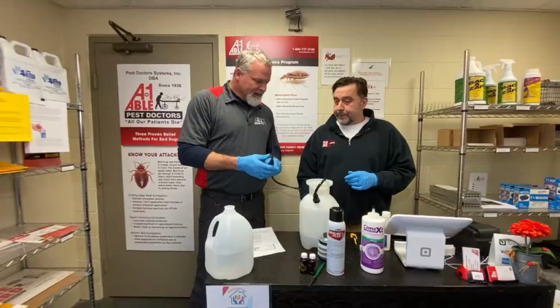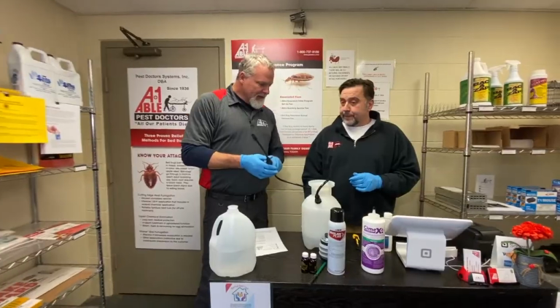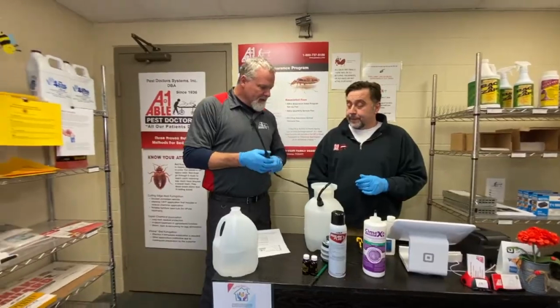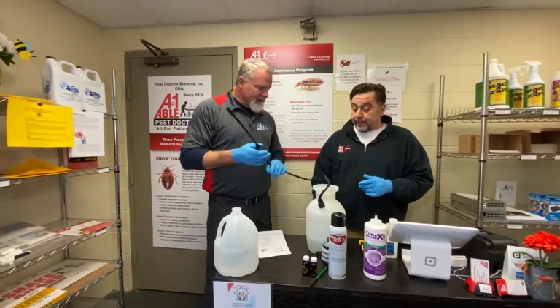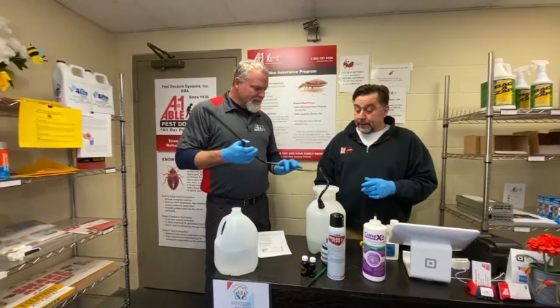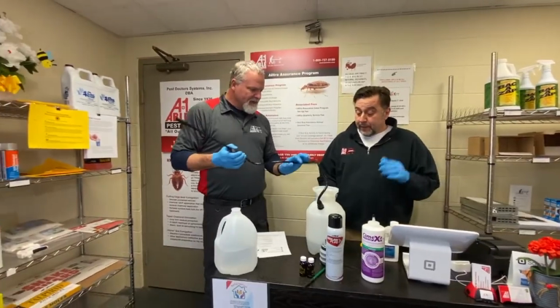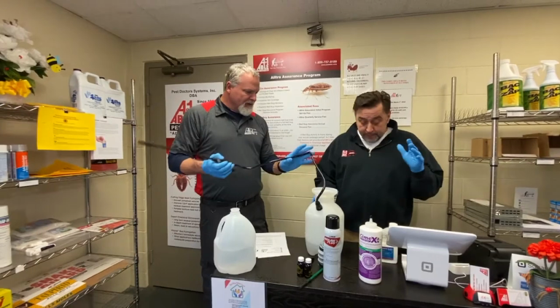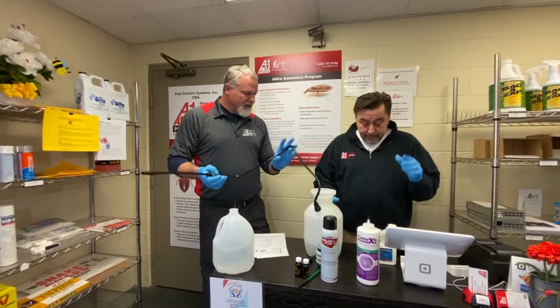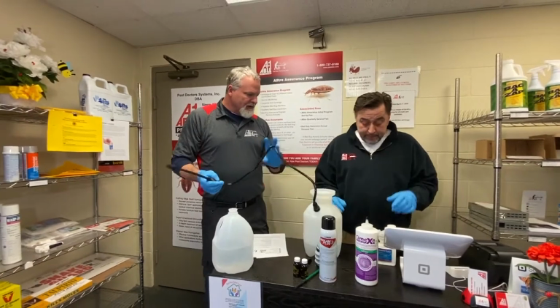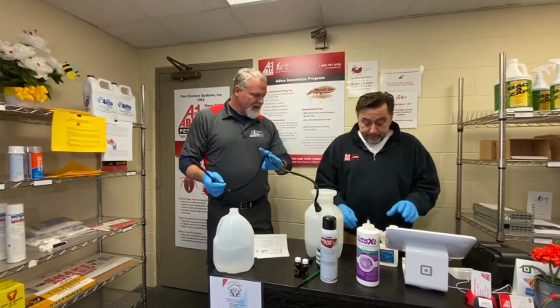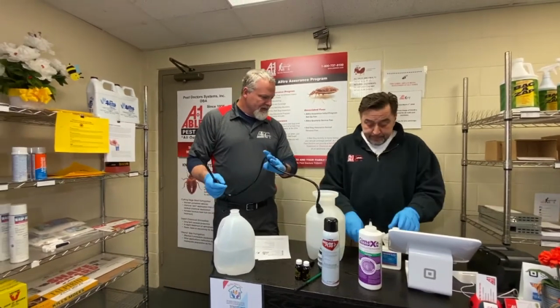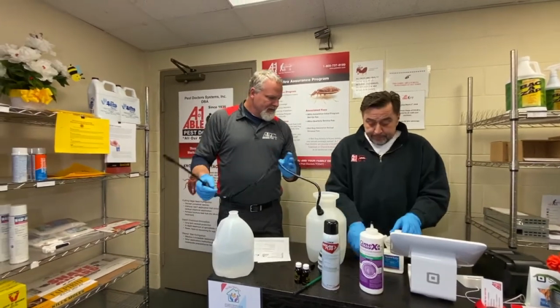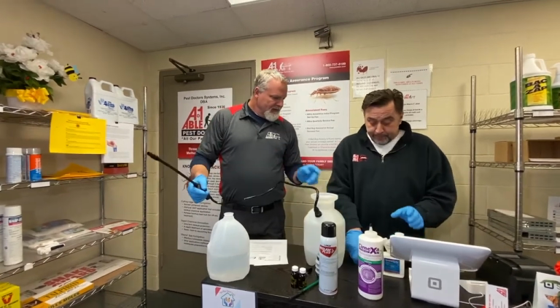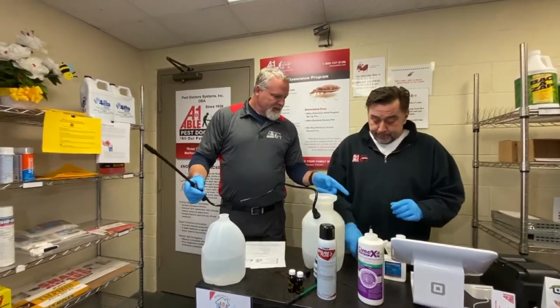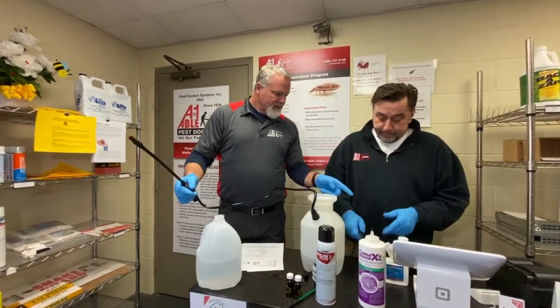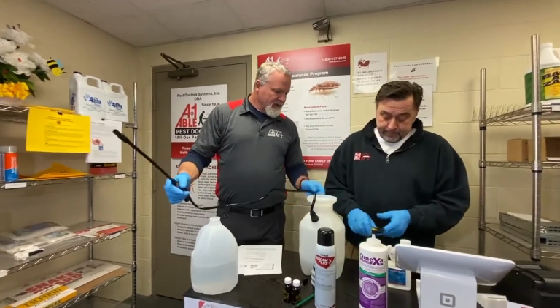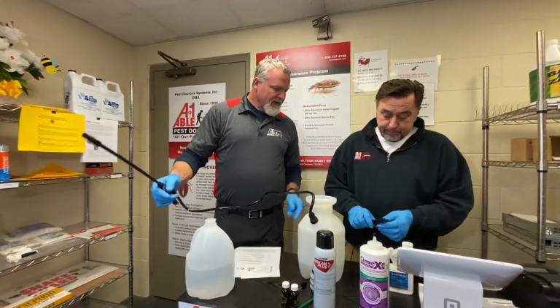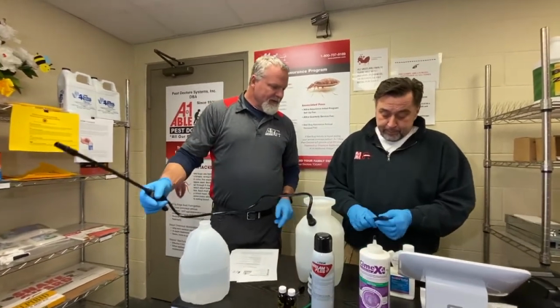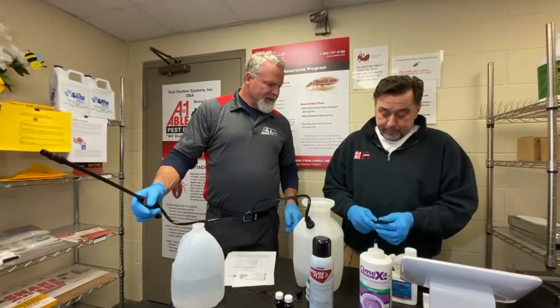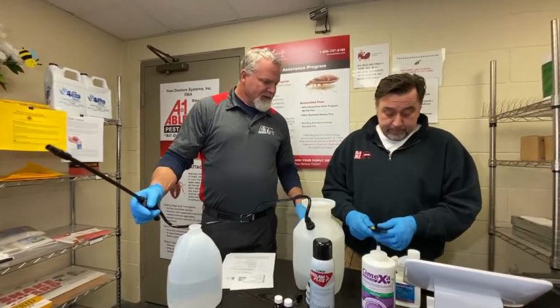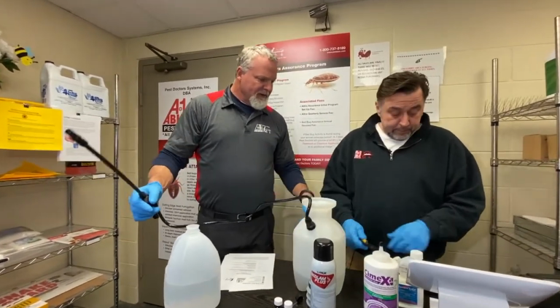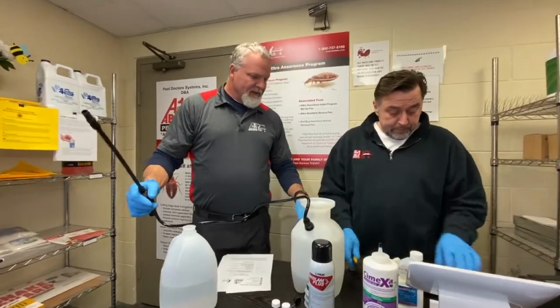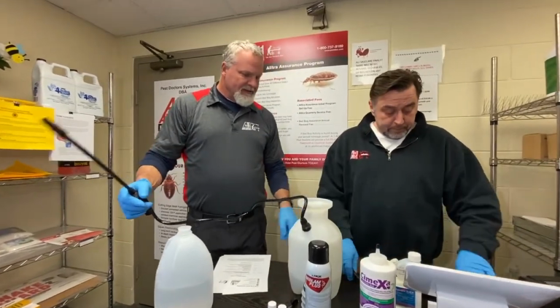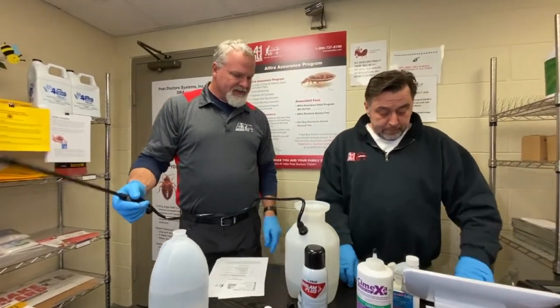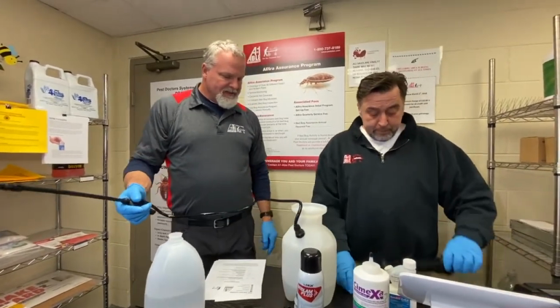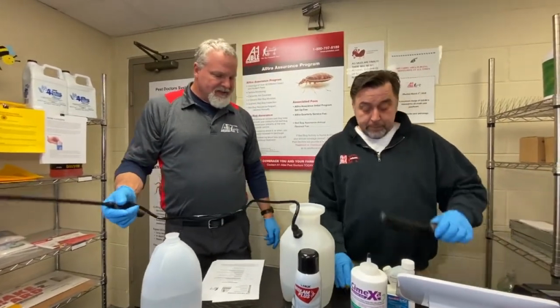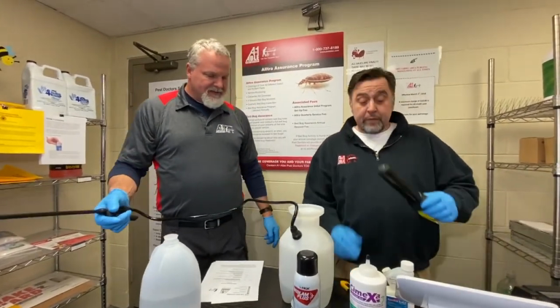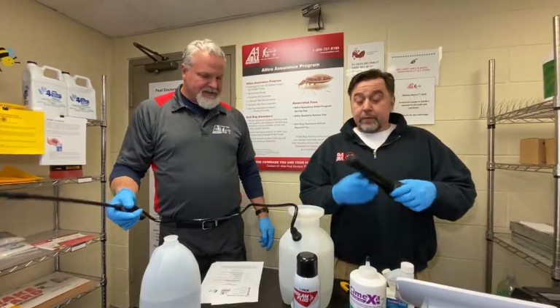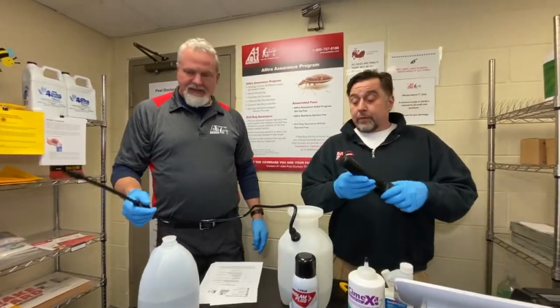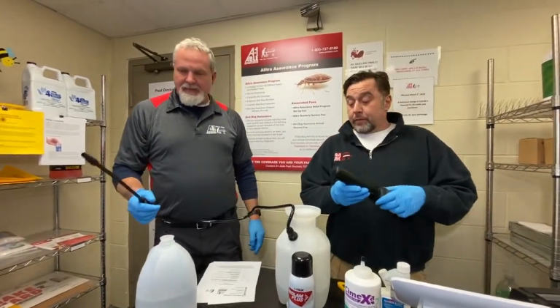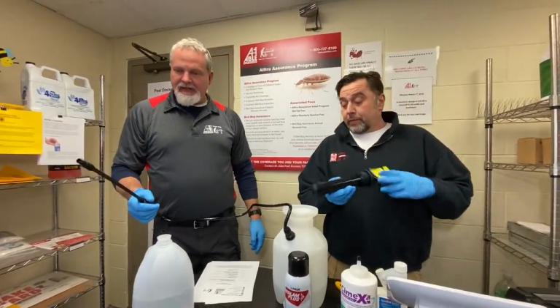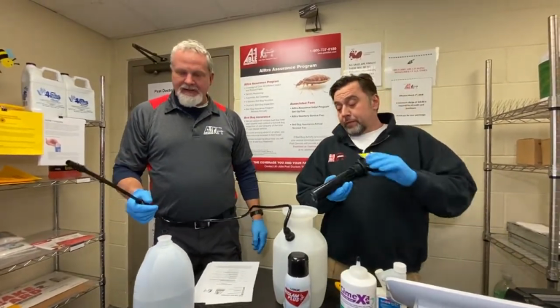Now we'll go ahead and put a little air in there. Let's see if this thing sprays.